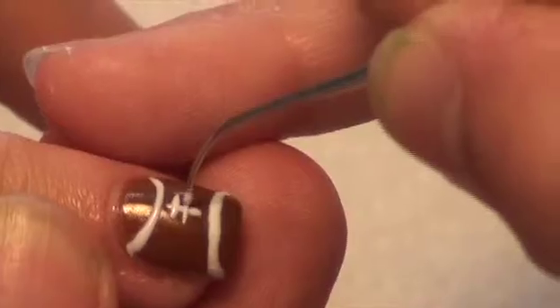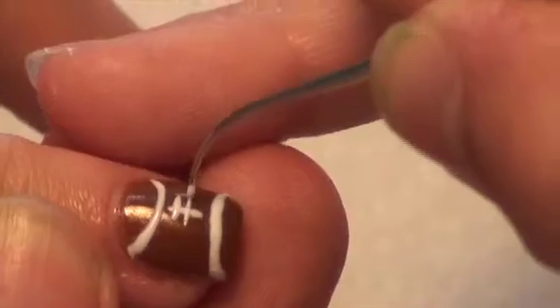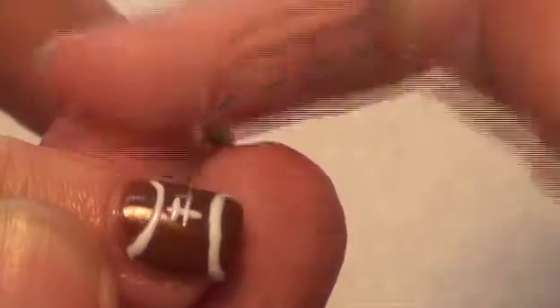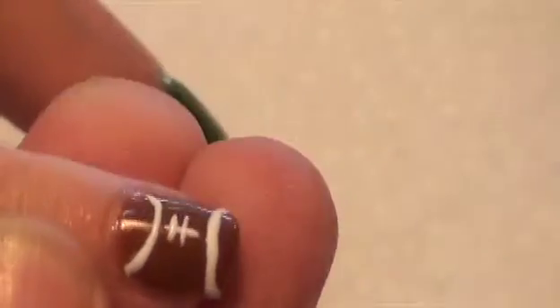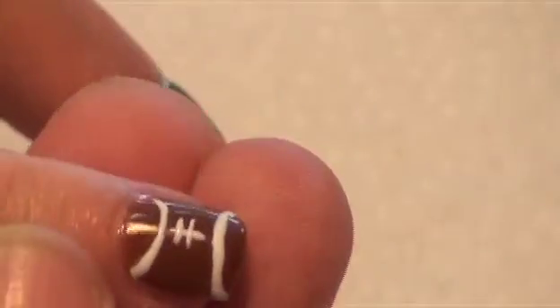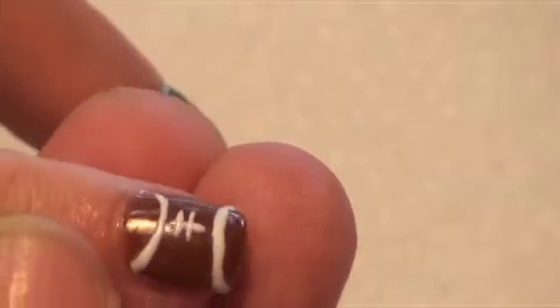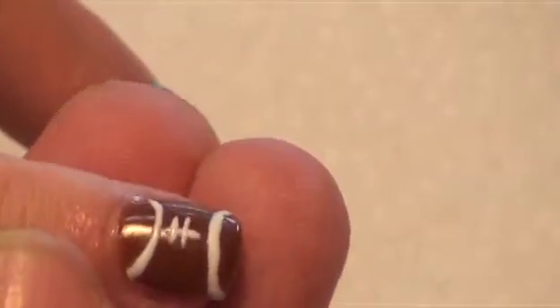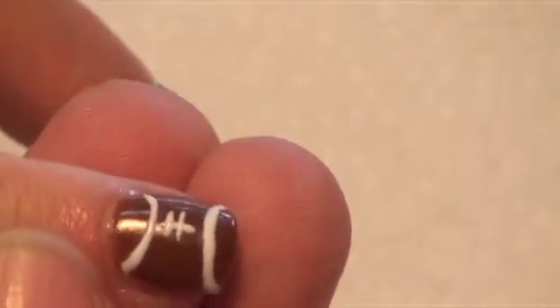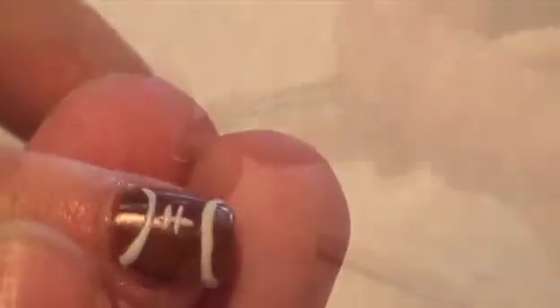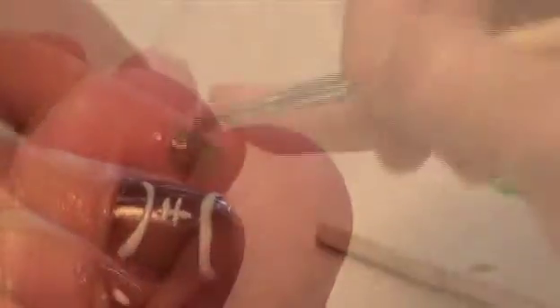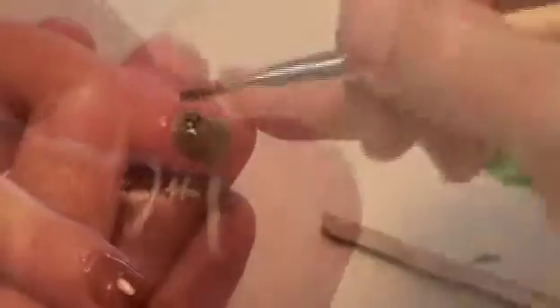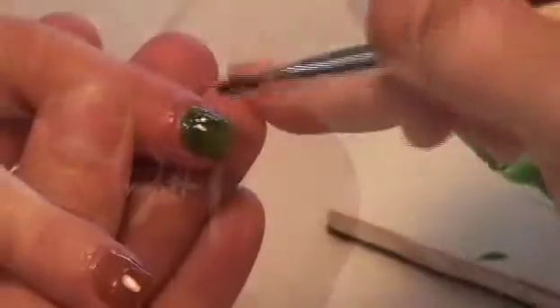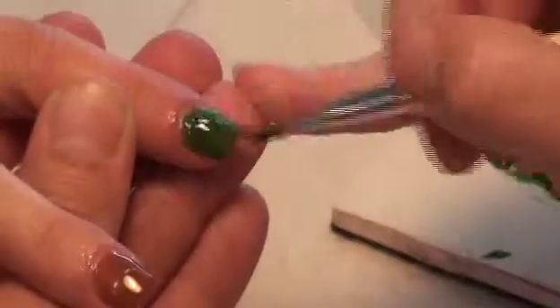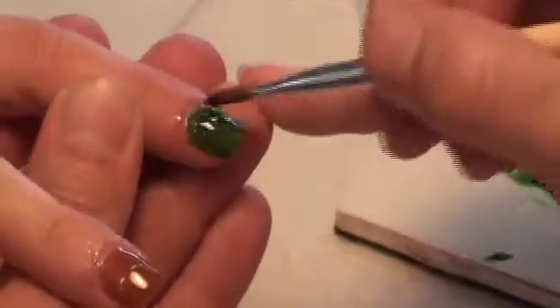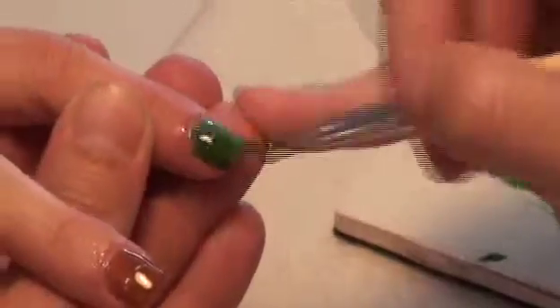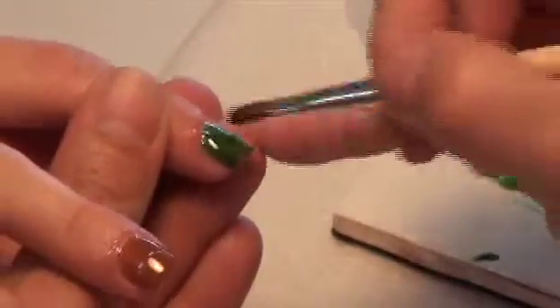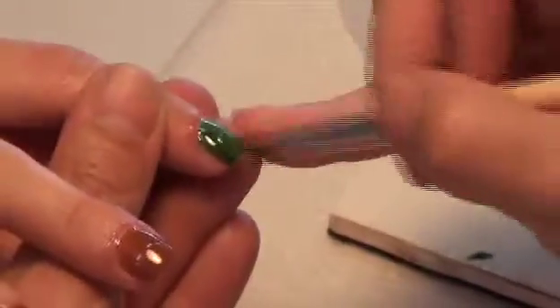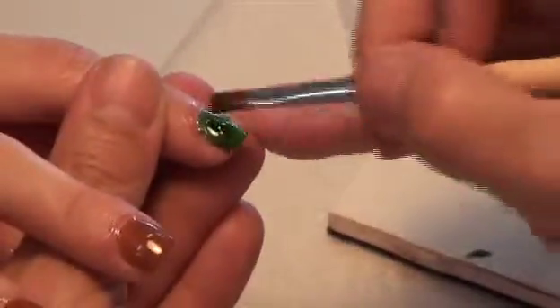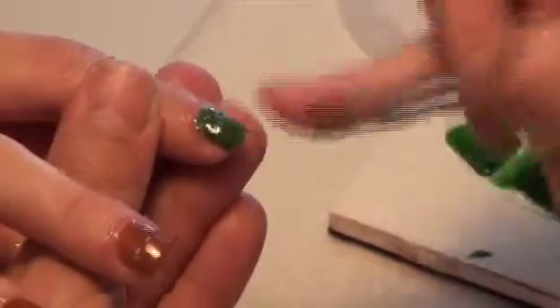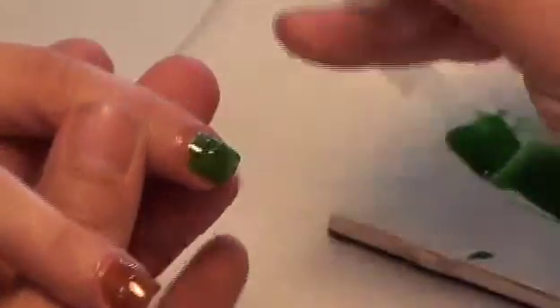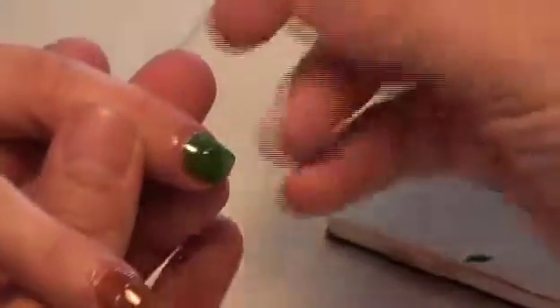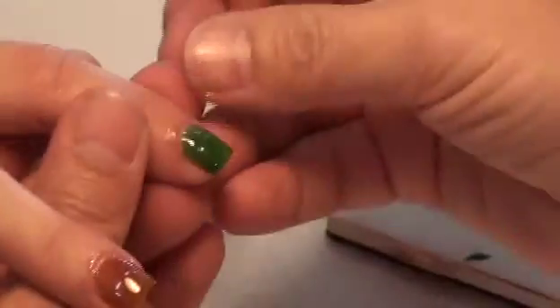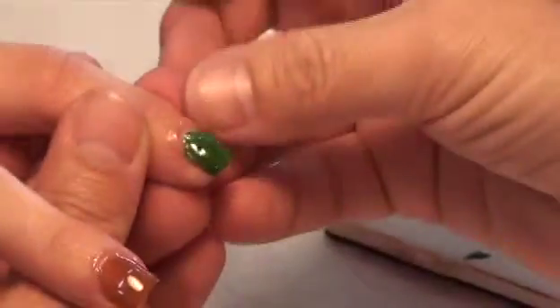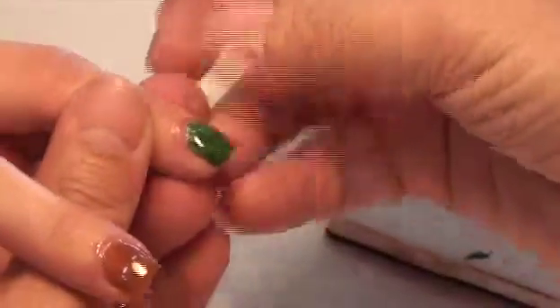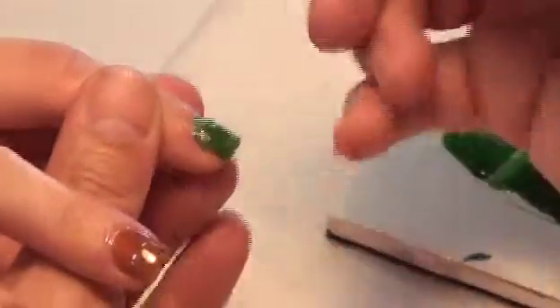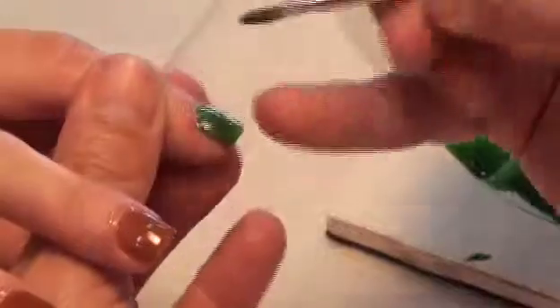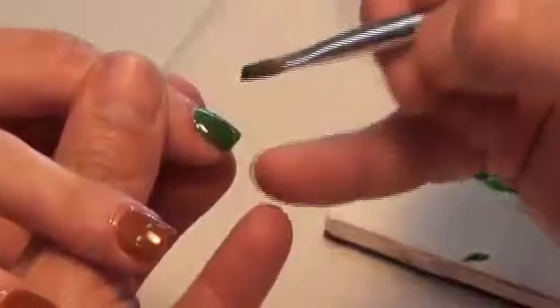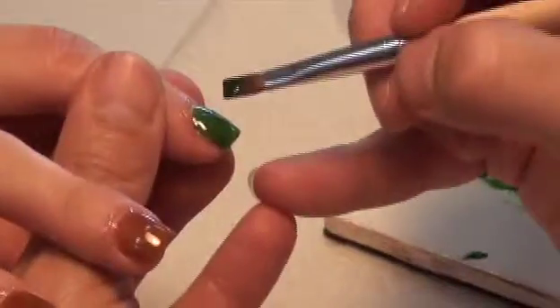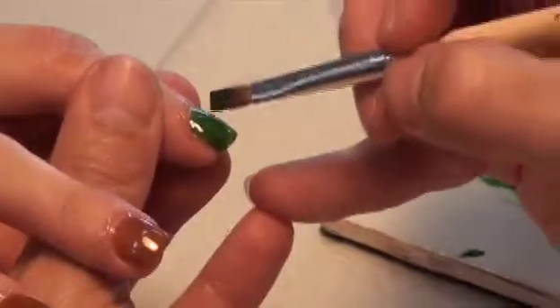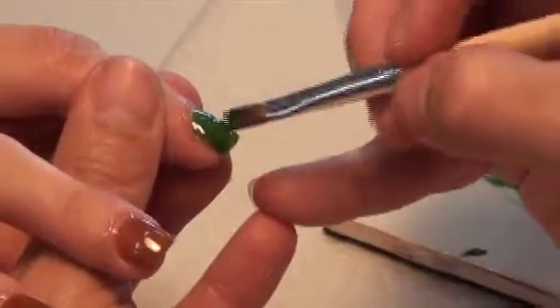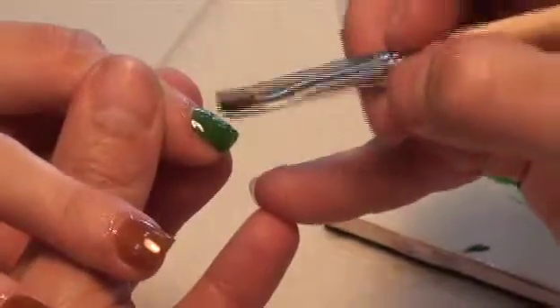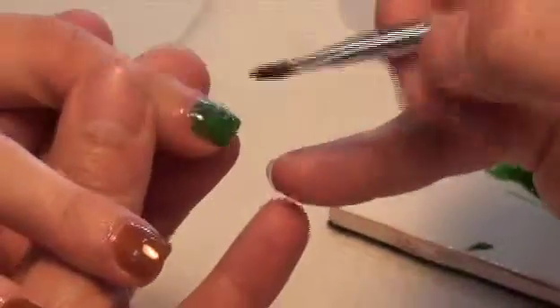On the remaining three fingers, use color 140 to give them a nice grassy green color.